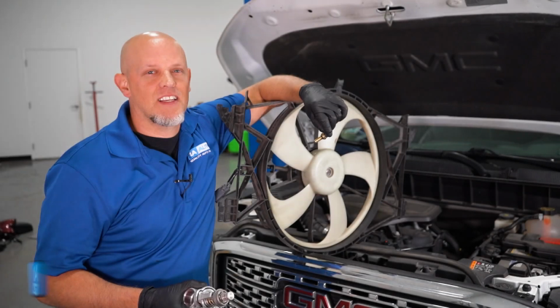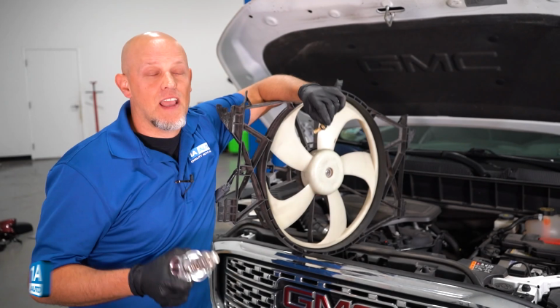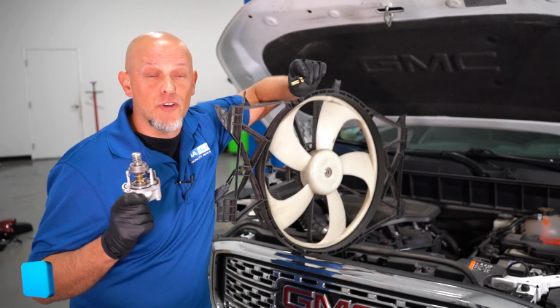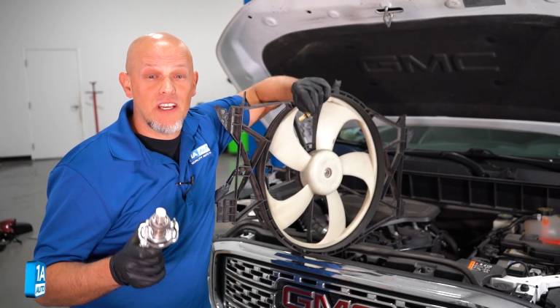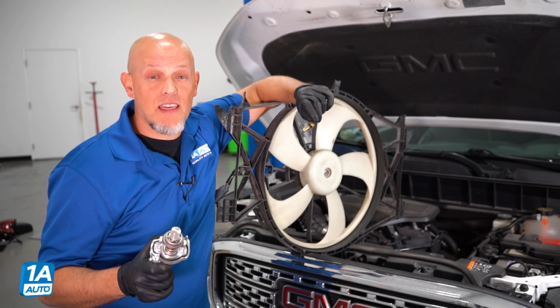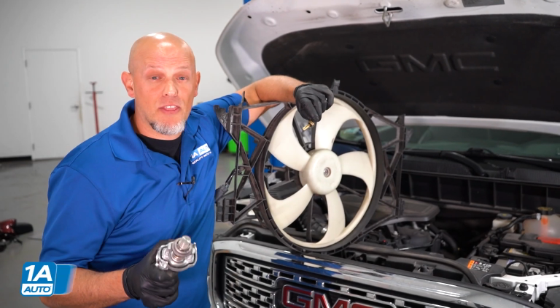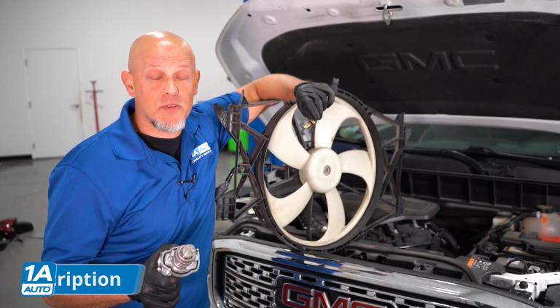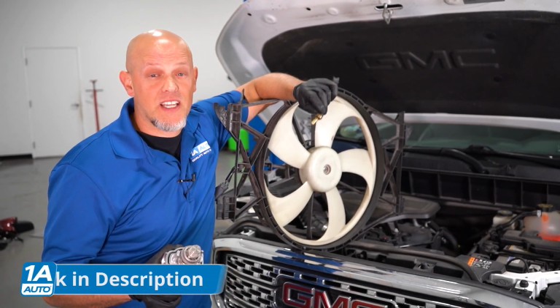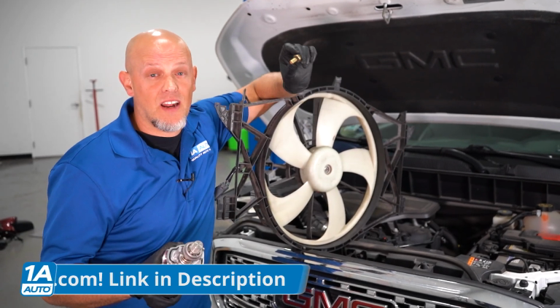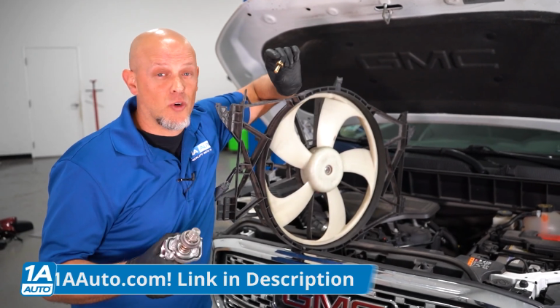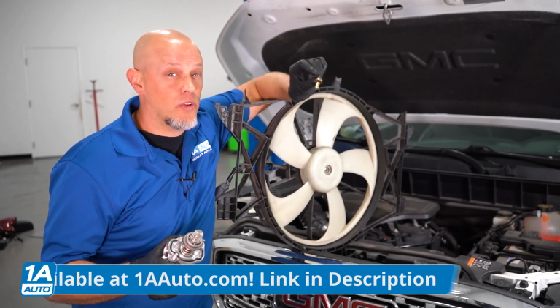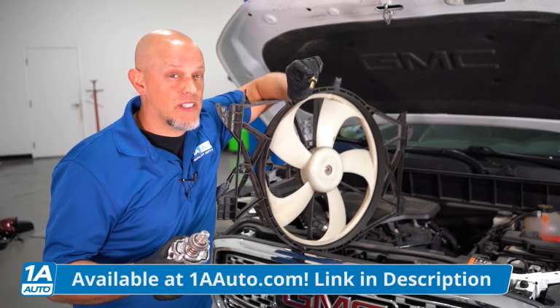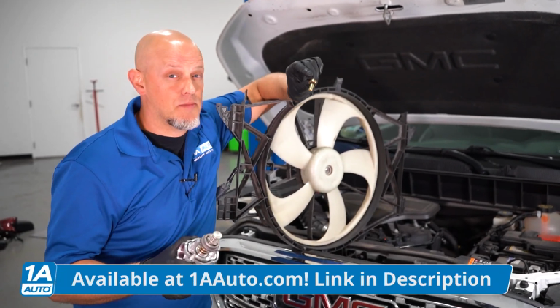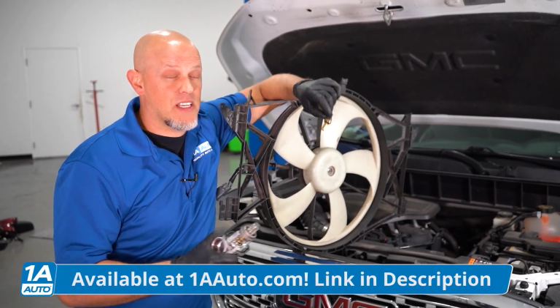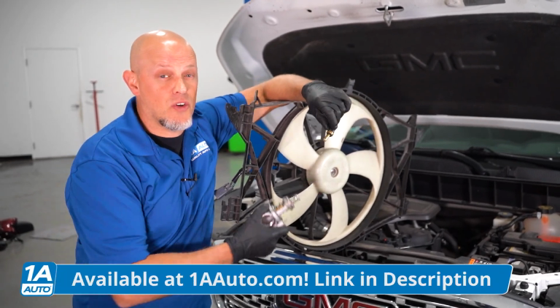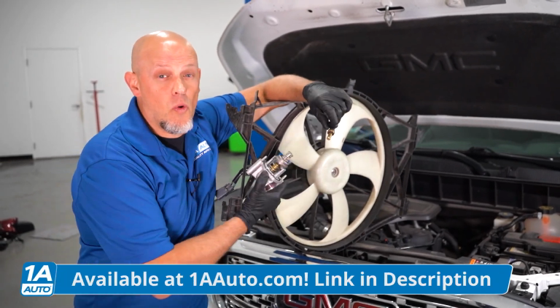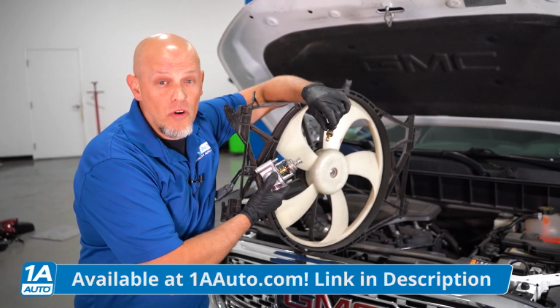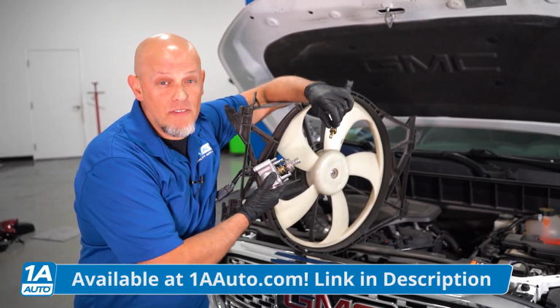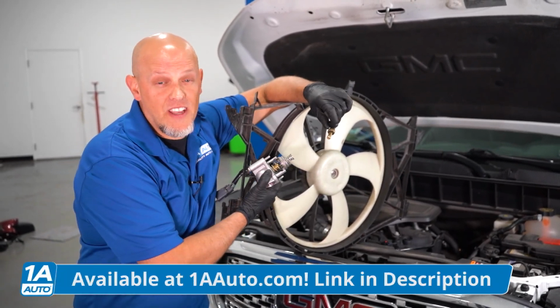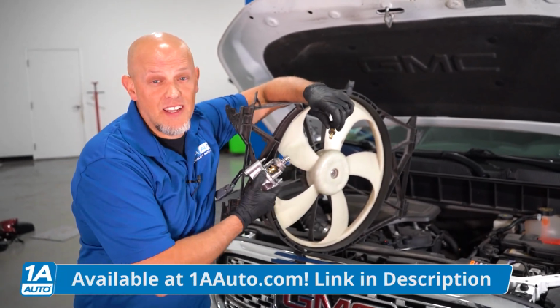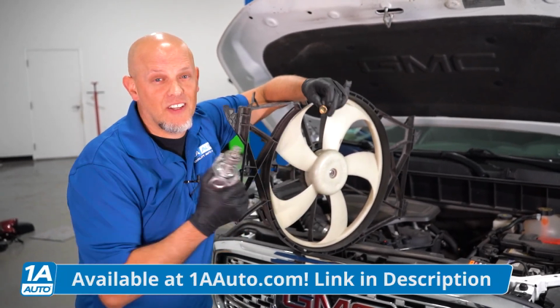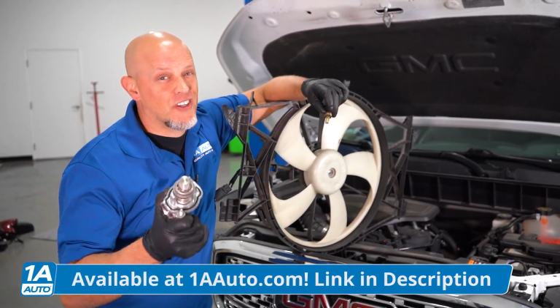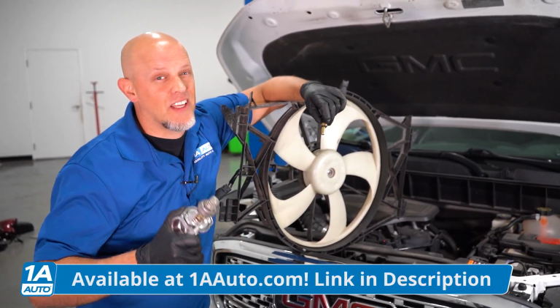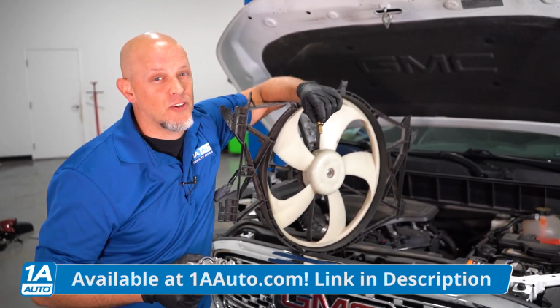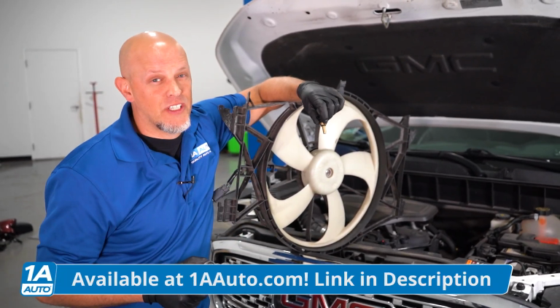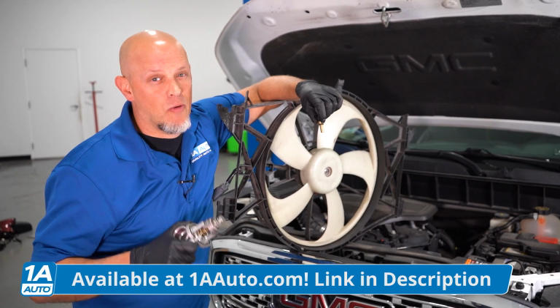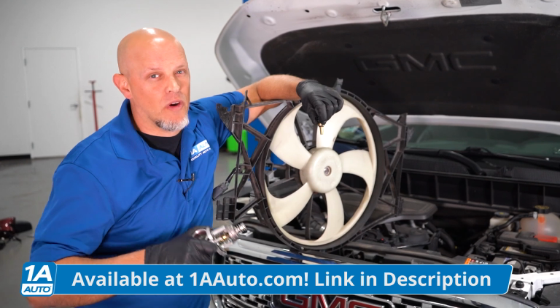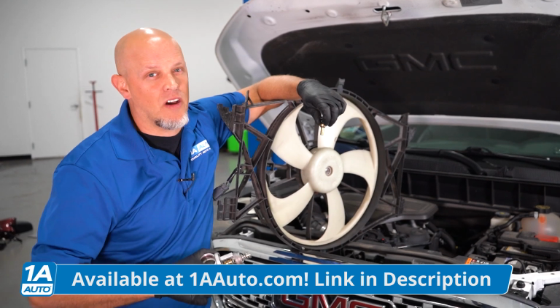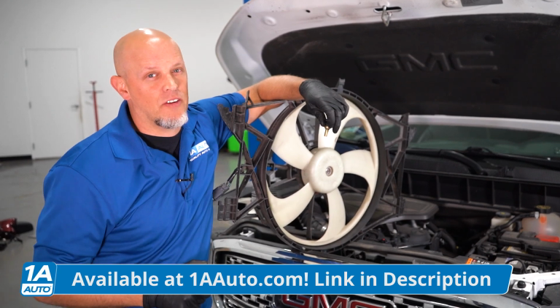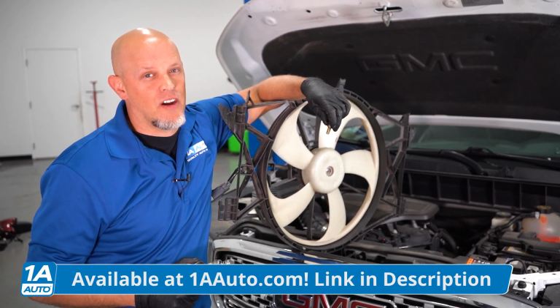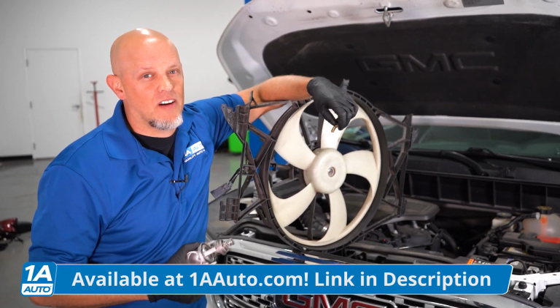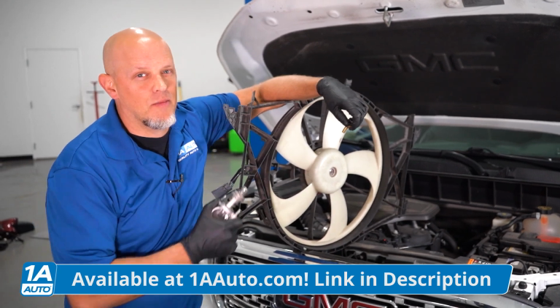If you need a thermostat, a coolant temp sensor, or a fan, you can get those at 1aauto.com.